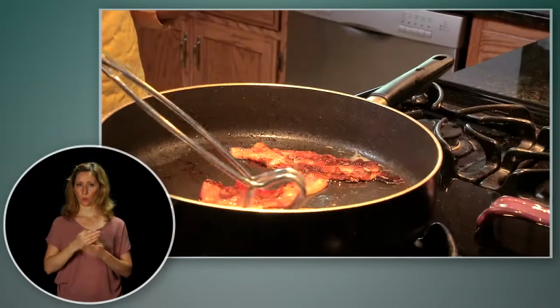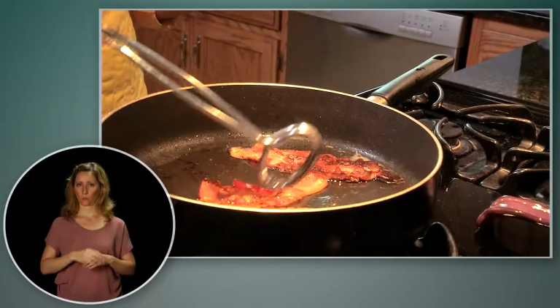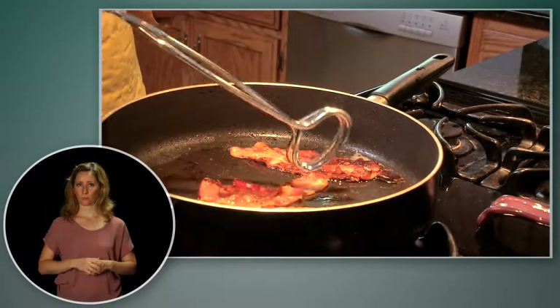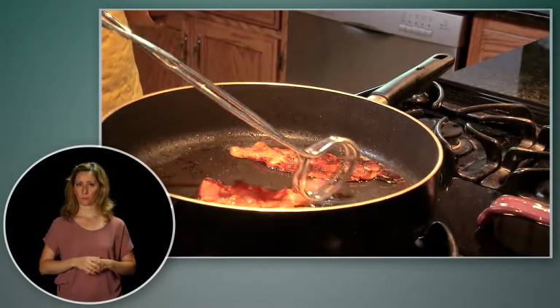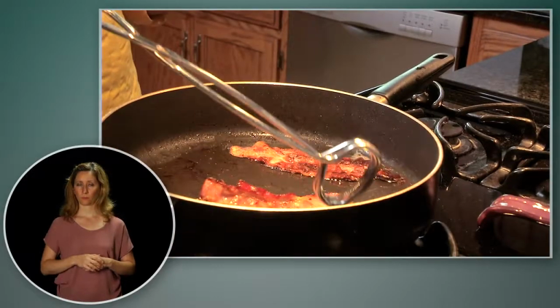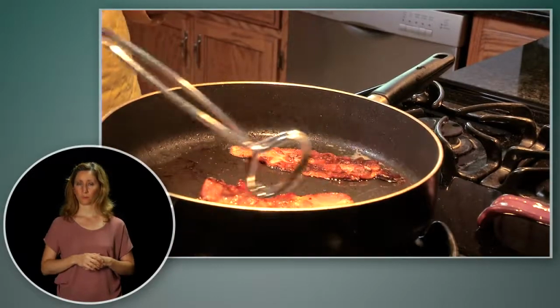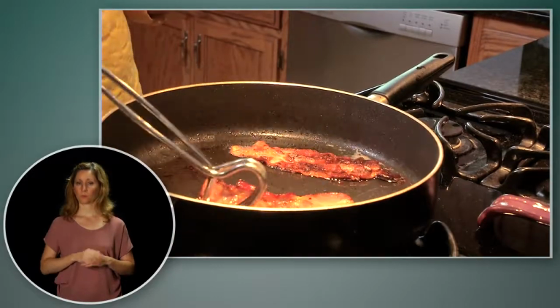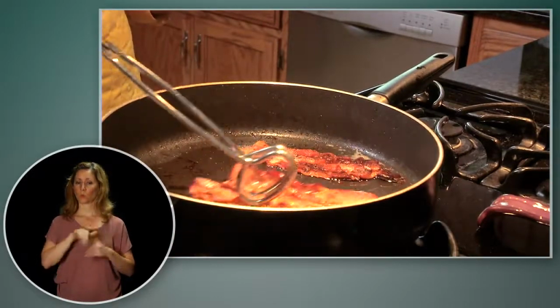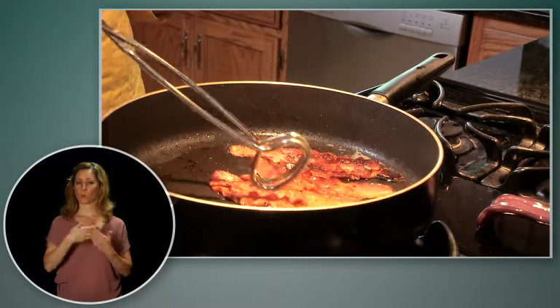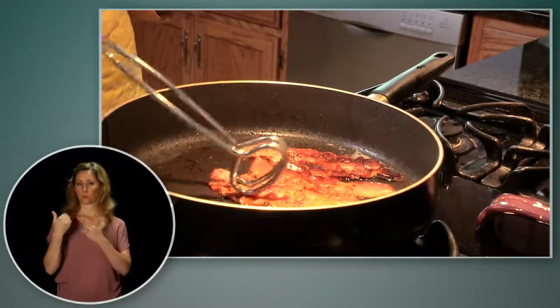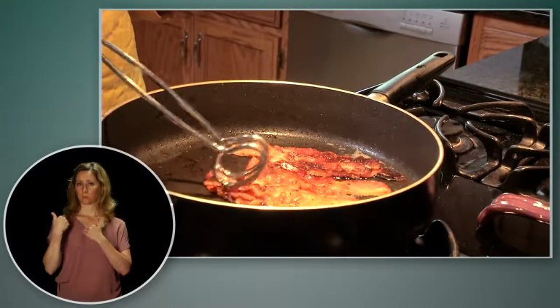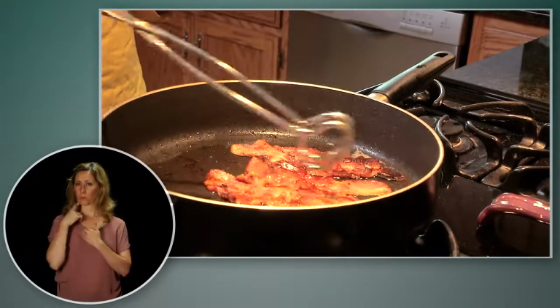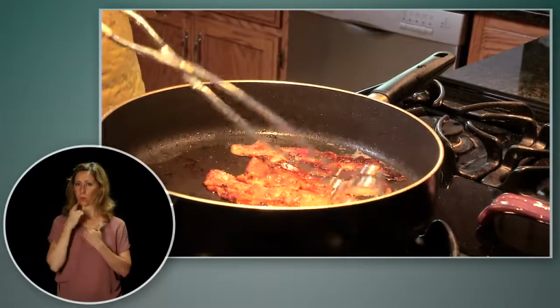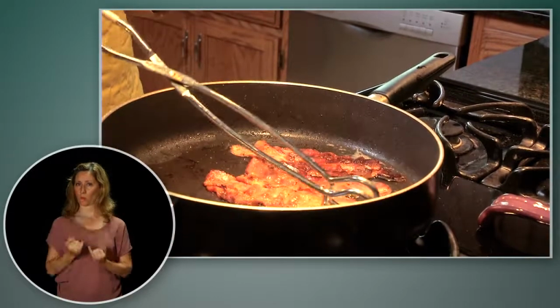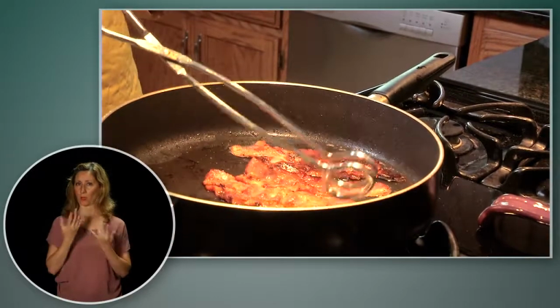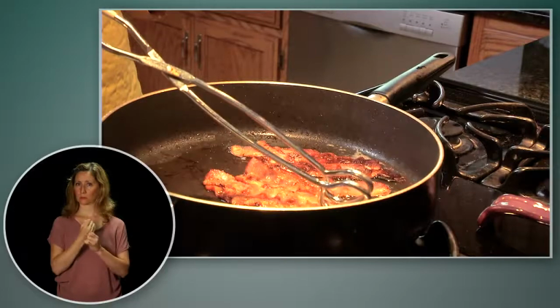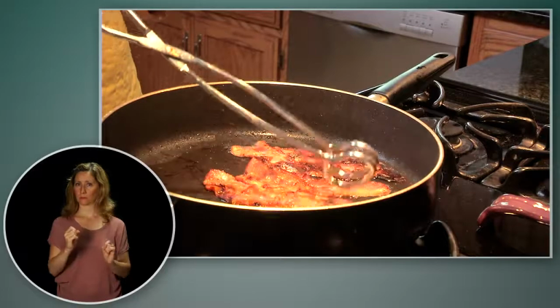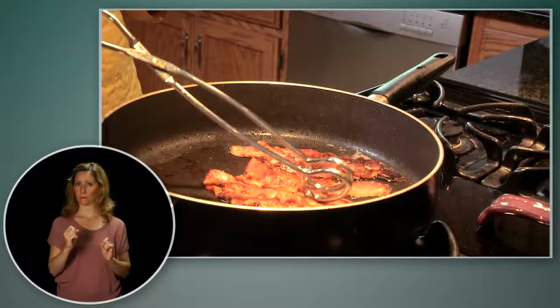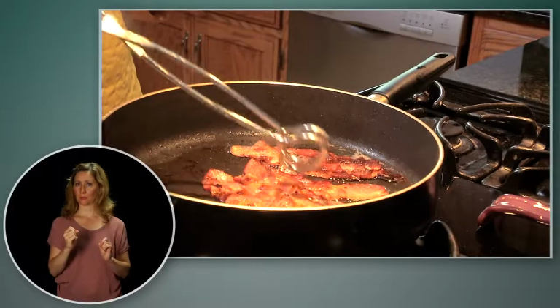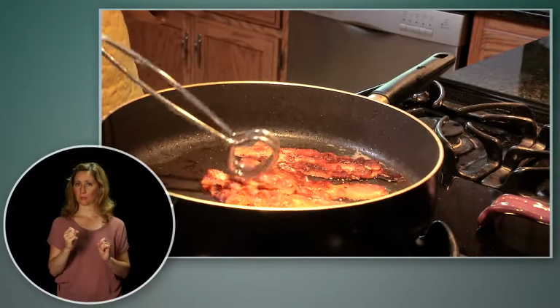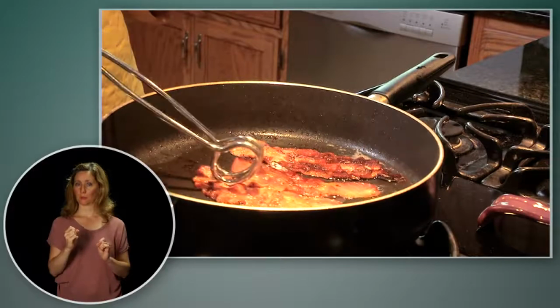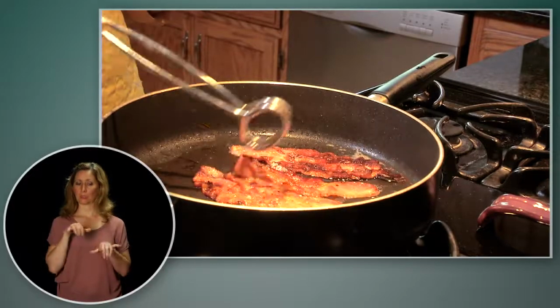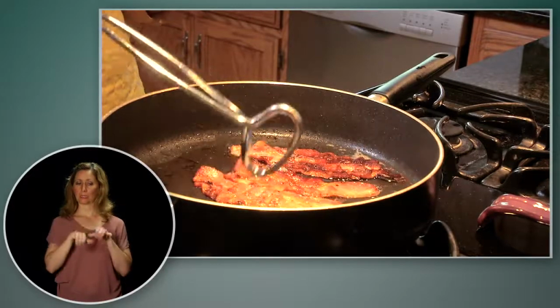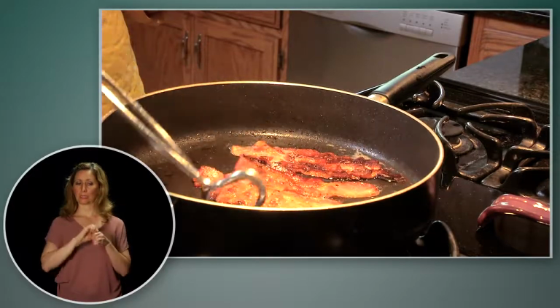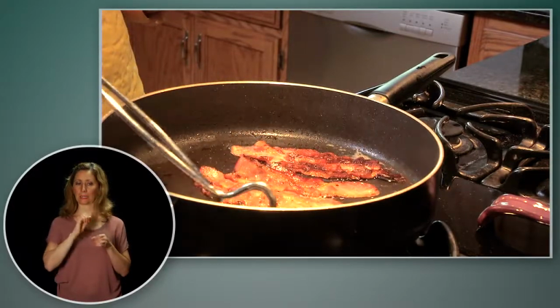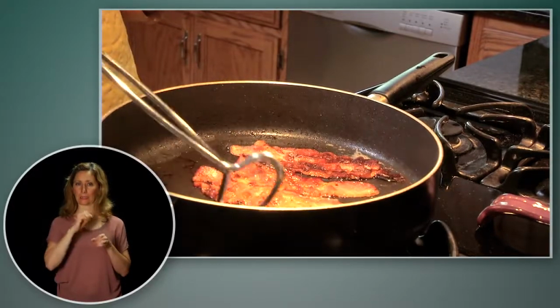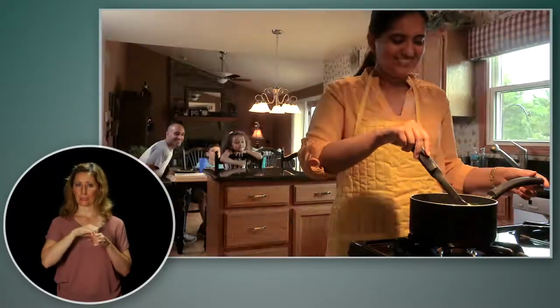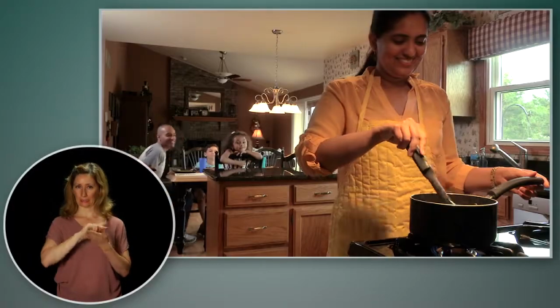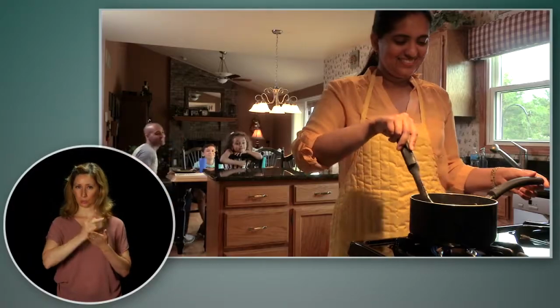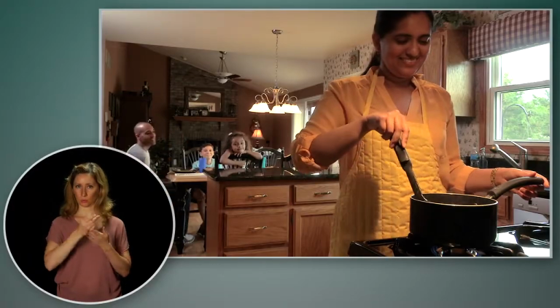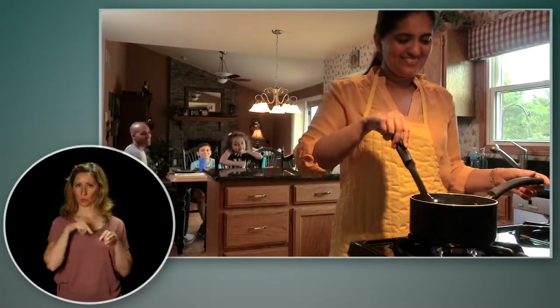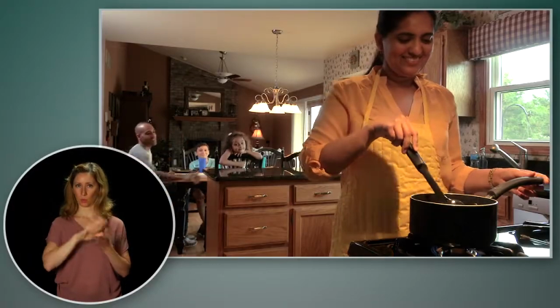Fire is everyone's fight. Always stay in the kitchen when you are cooking and keep an eye on what you fry.